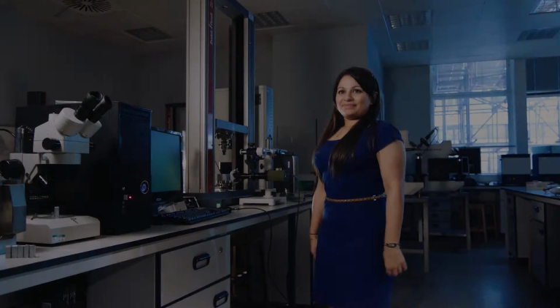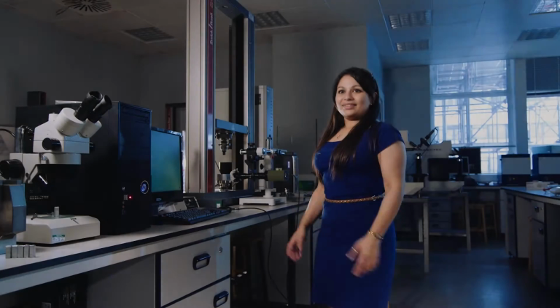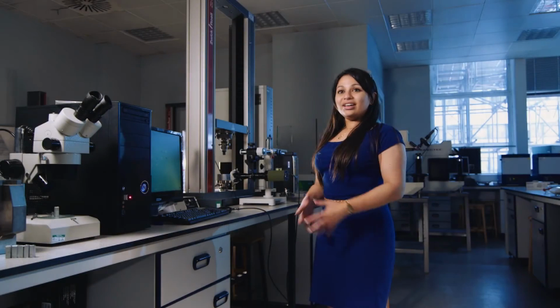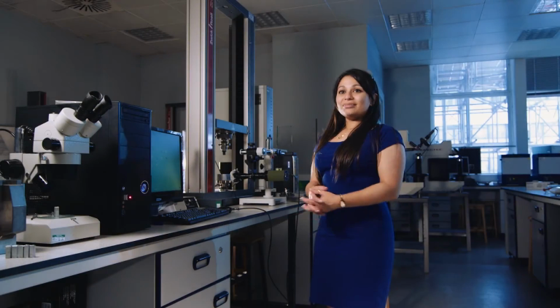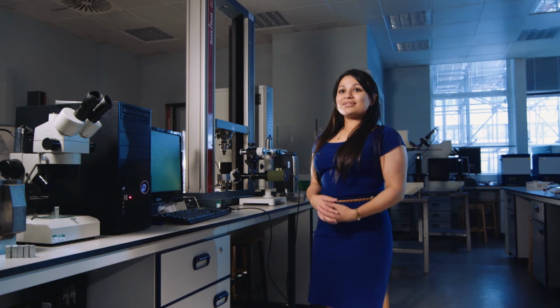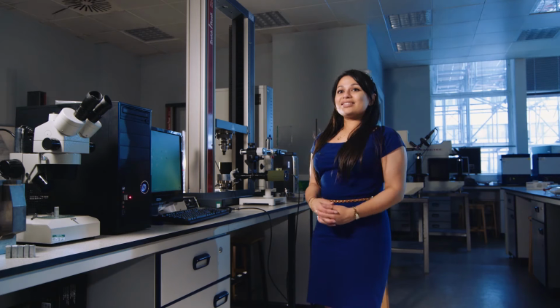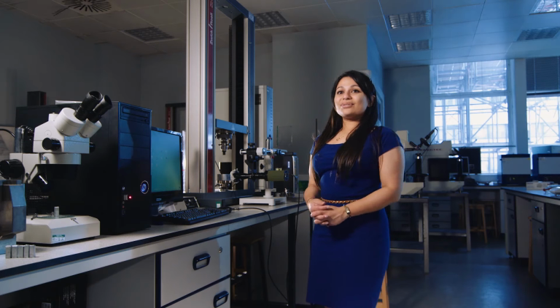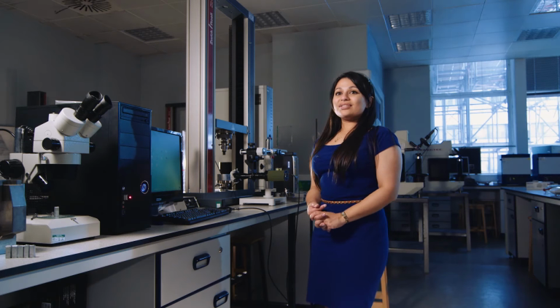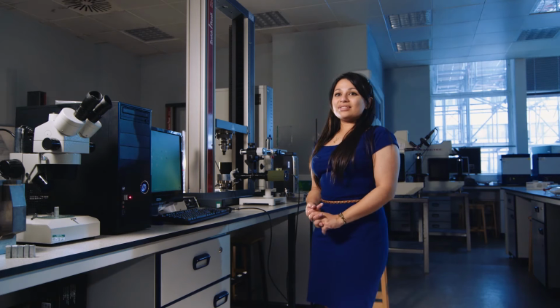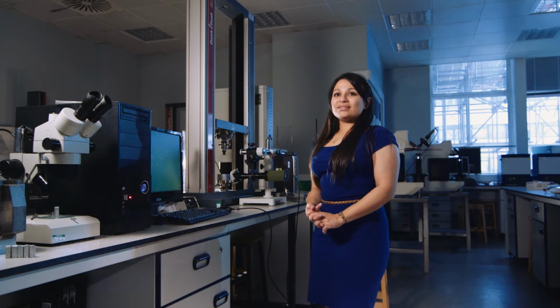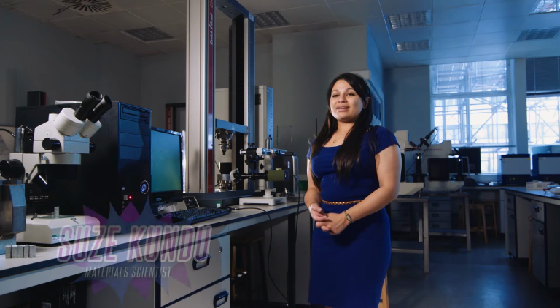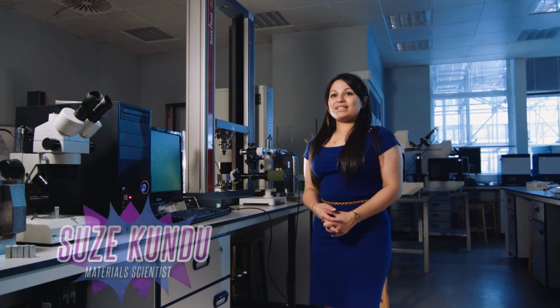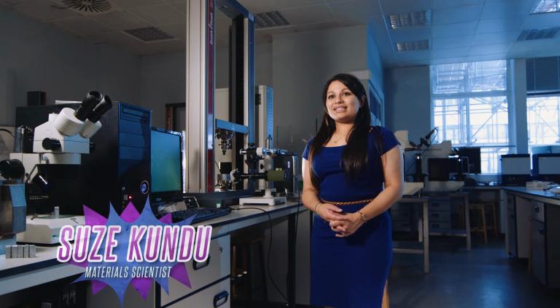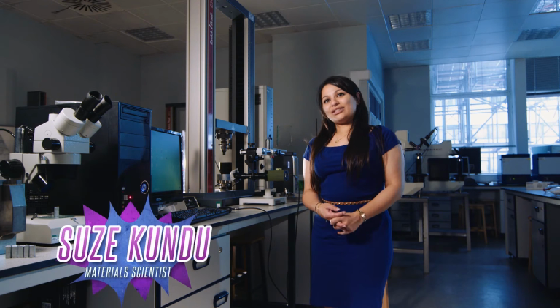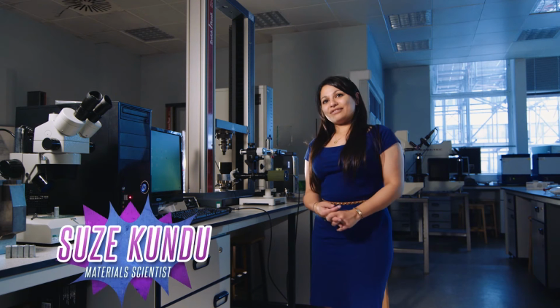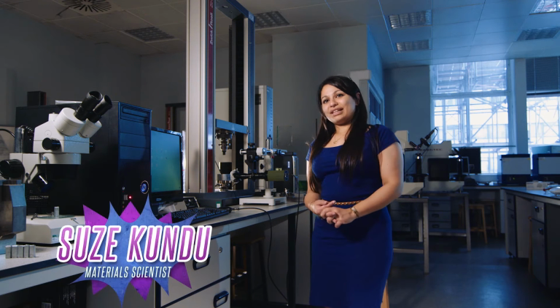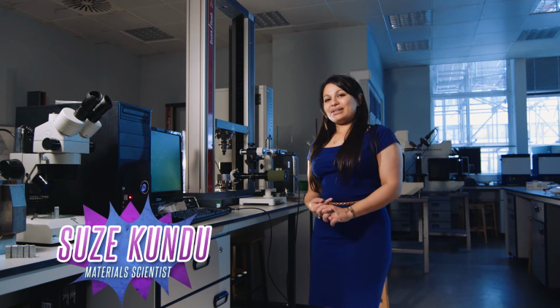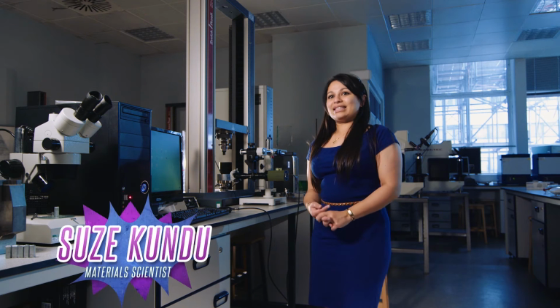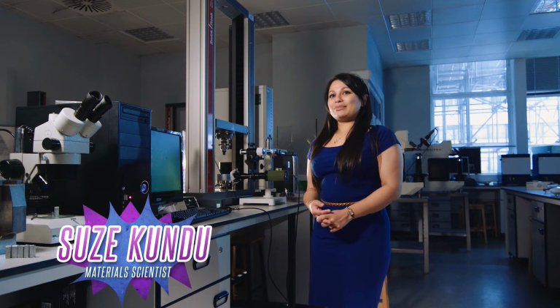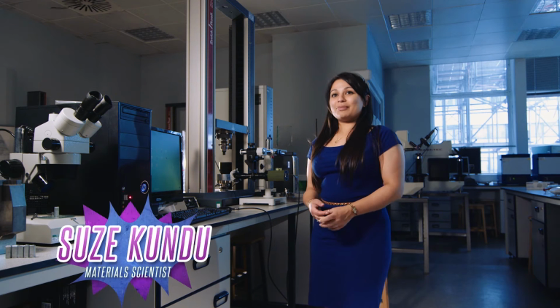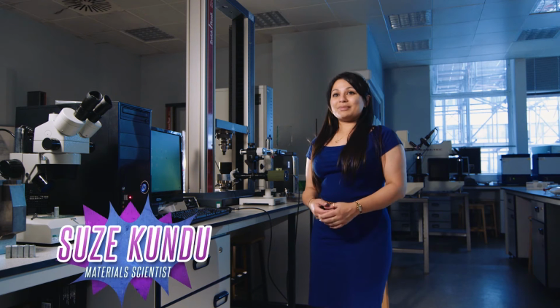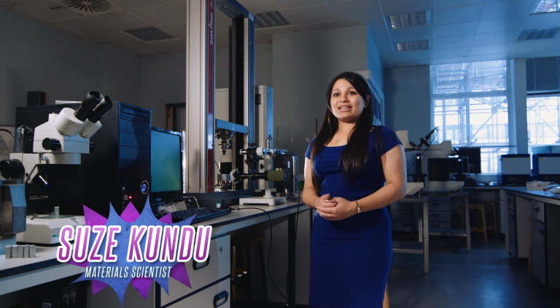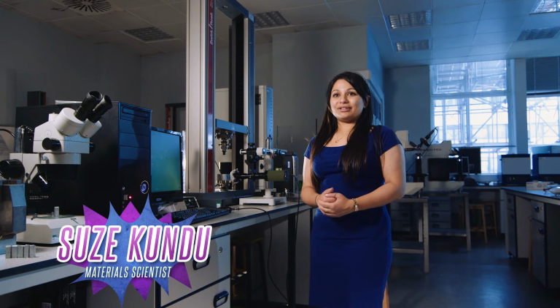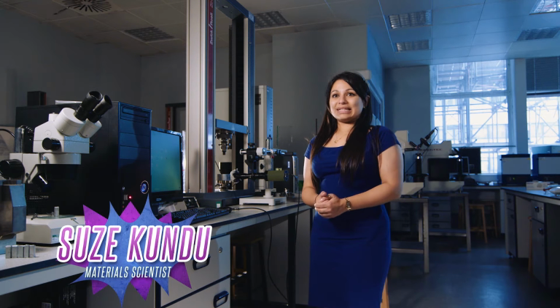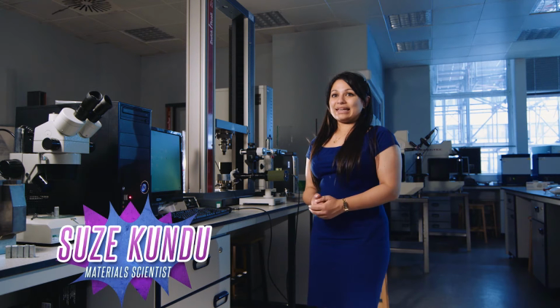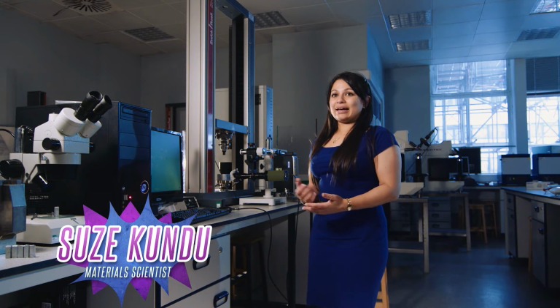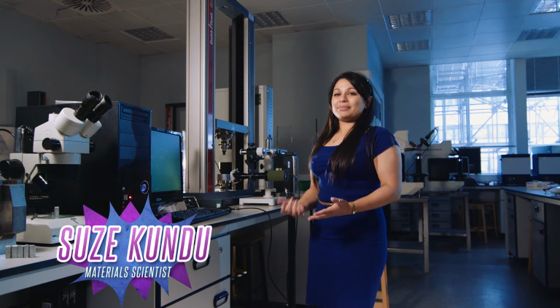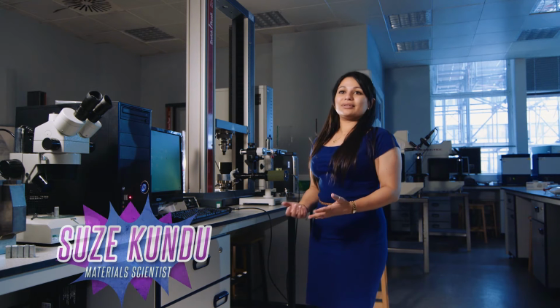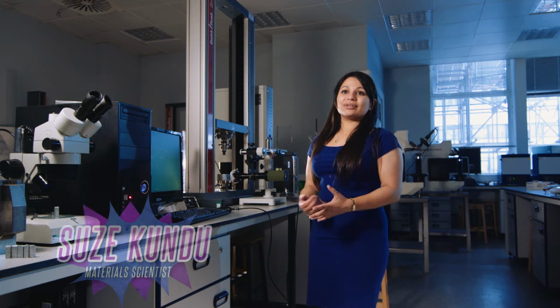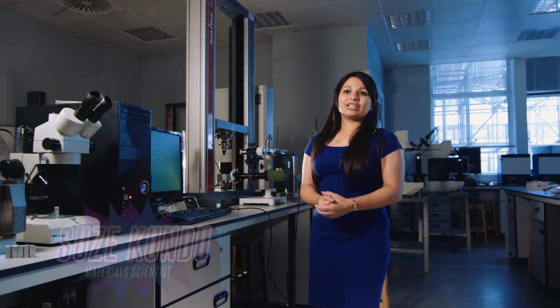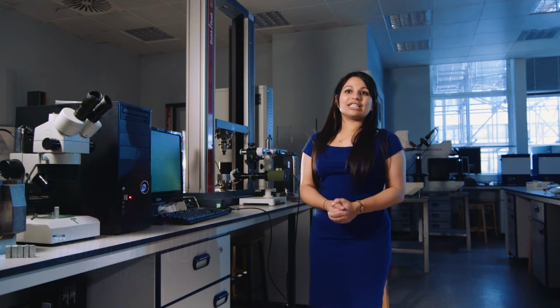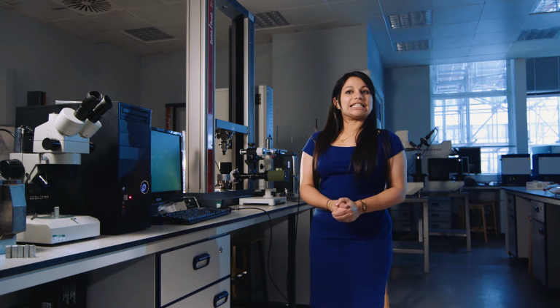Hi, I'm Dr. Suze Kundu. I'm a teaching fellow in the Department of Materials here at Imperial College London.